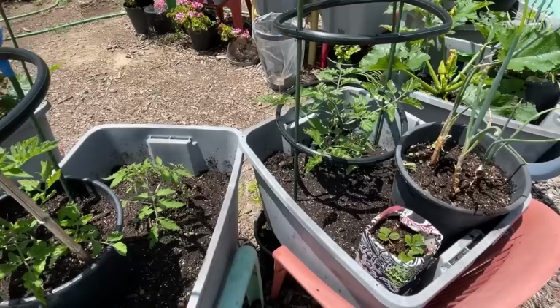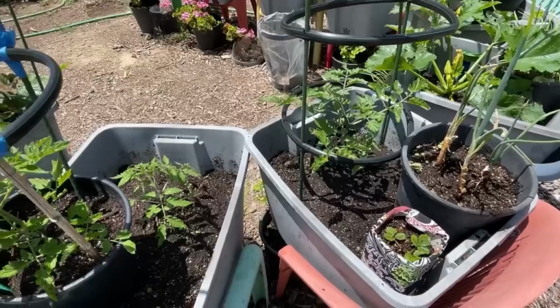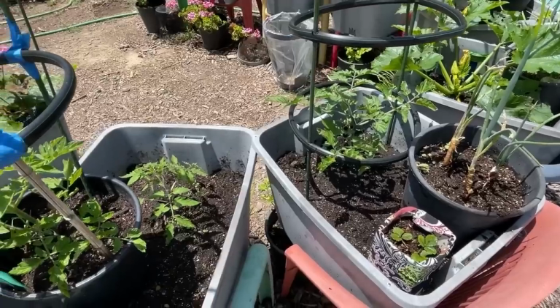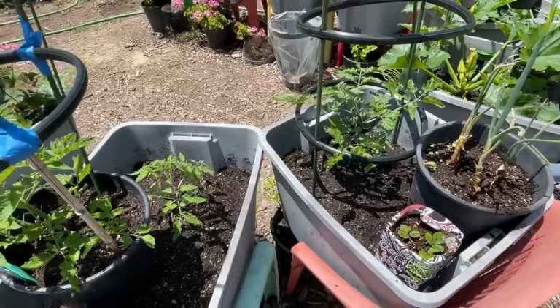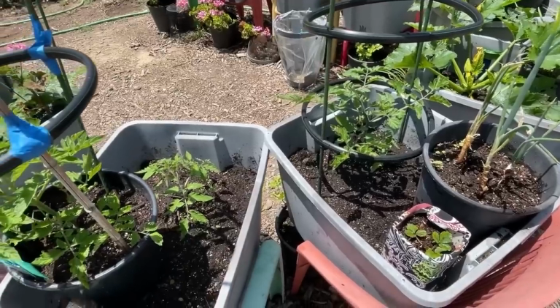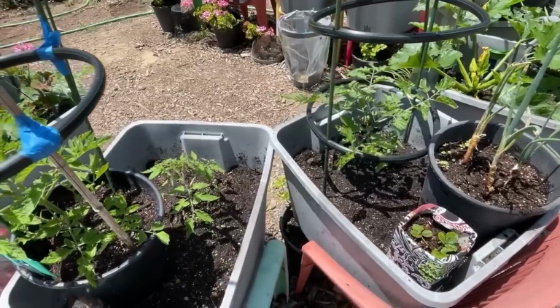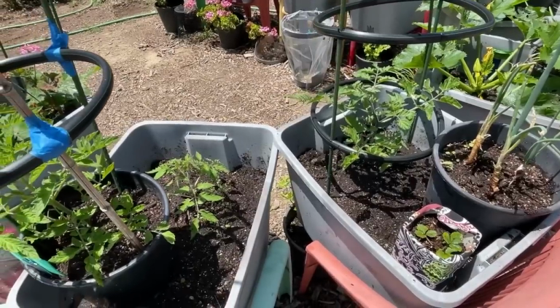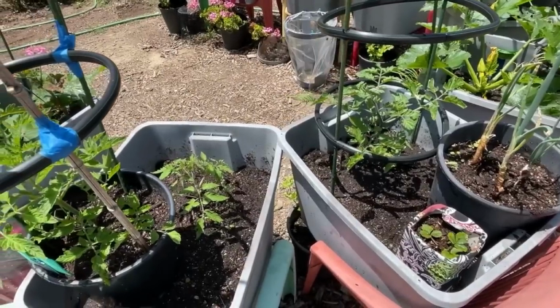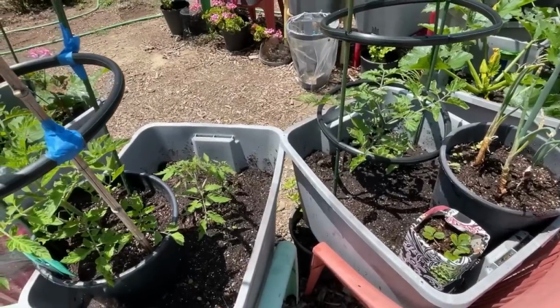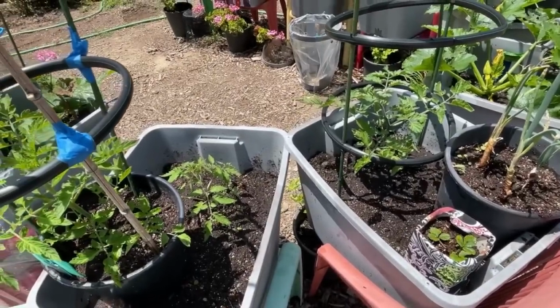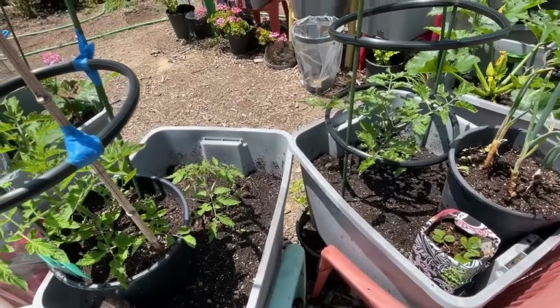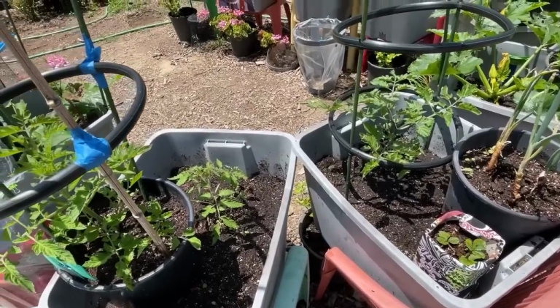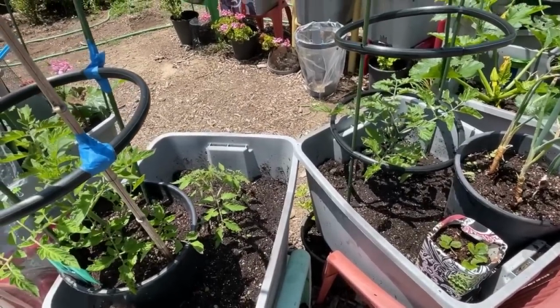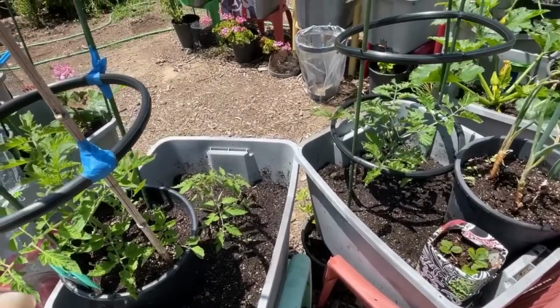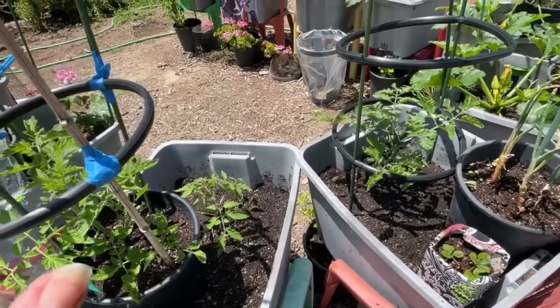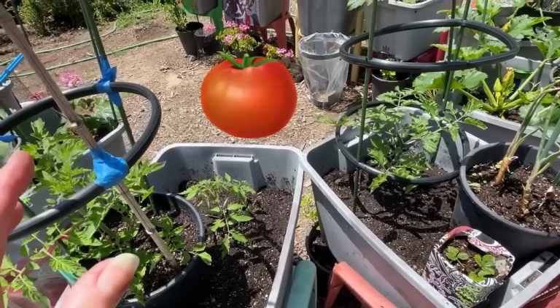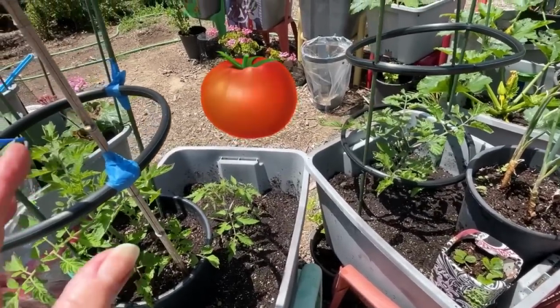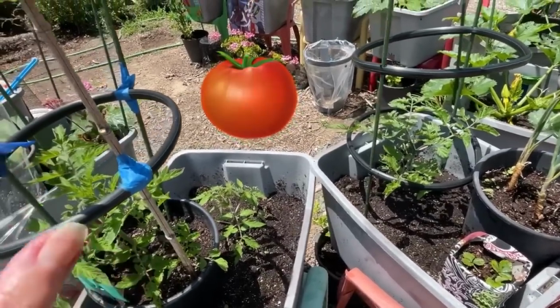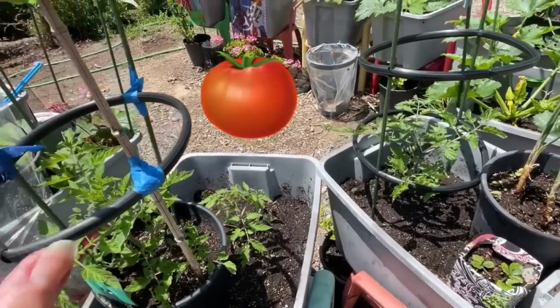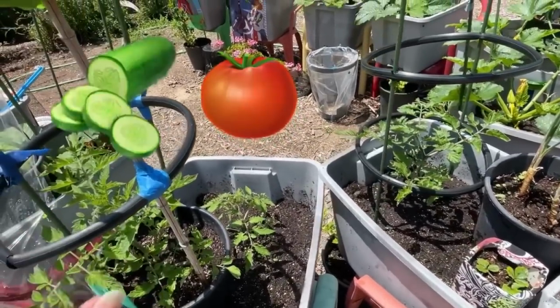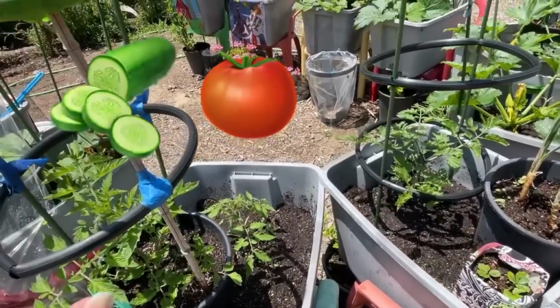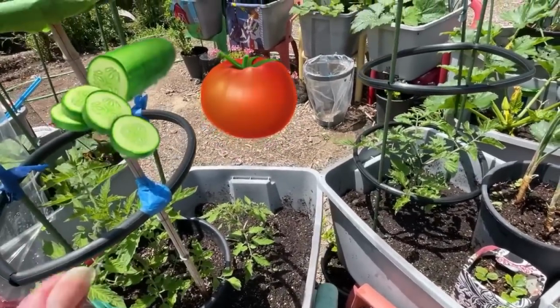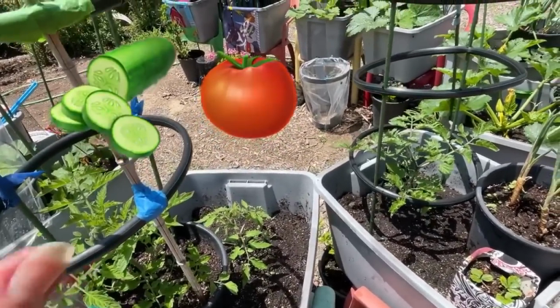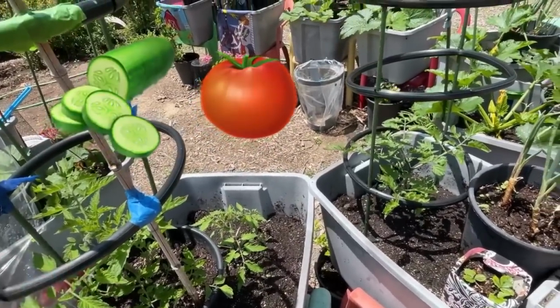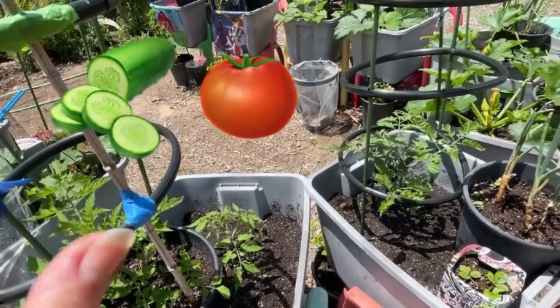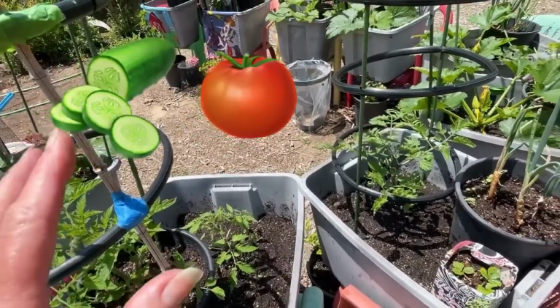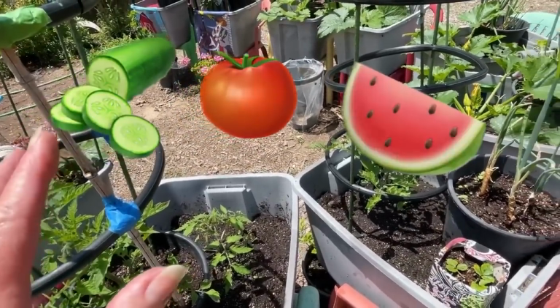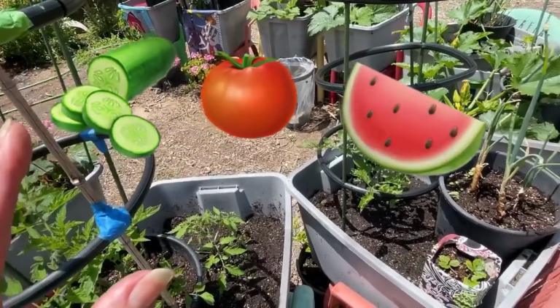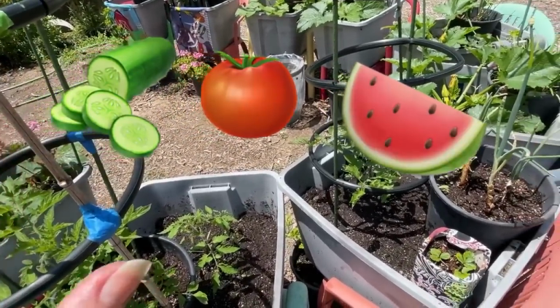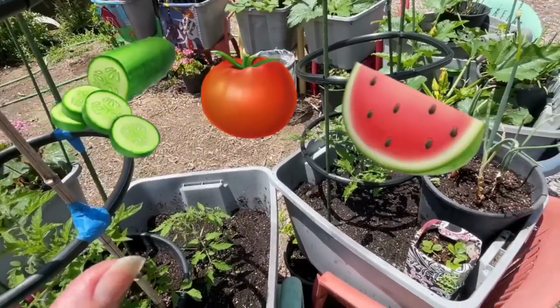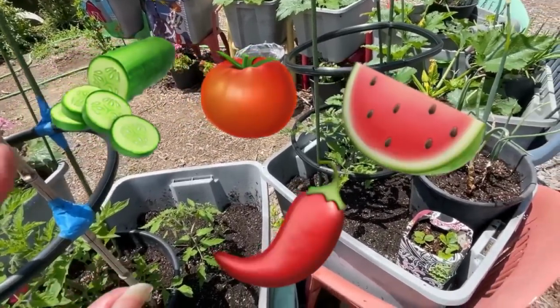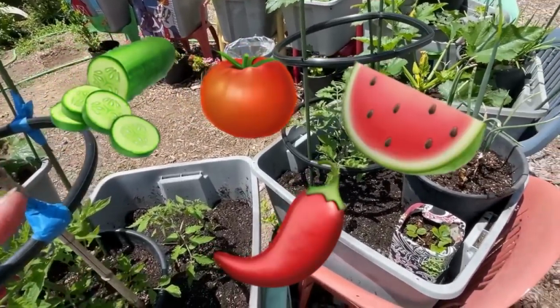Today we're going to go over so many tips and tricks on growing tomatoes, cucumbers, watermelon, and peppers.